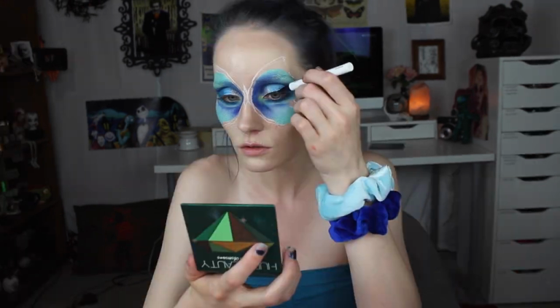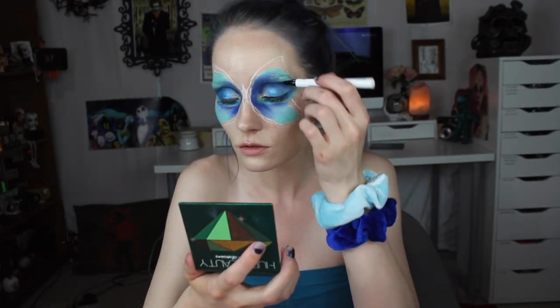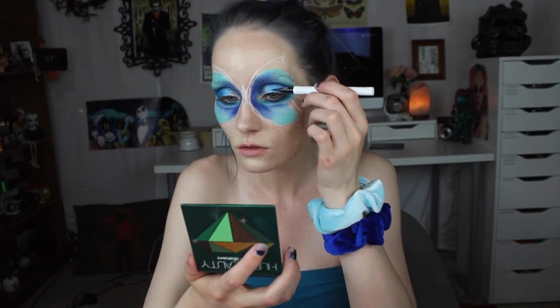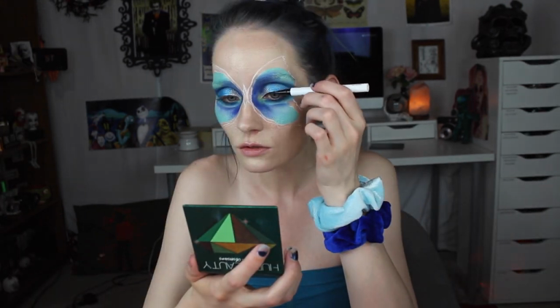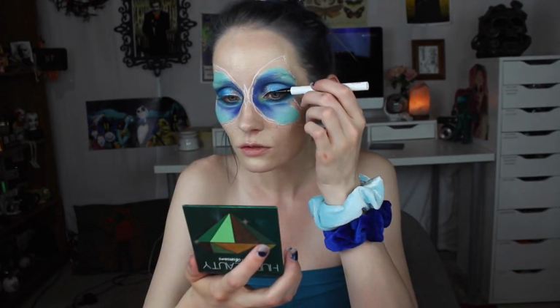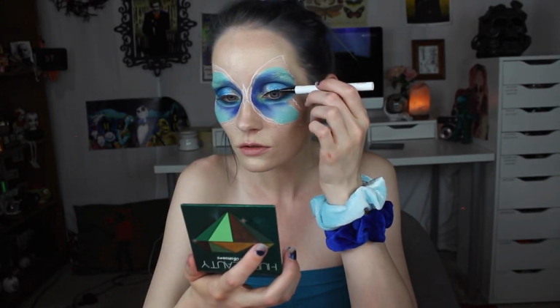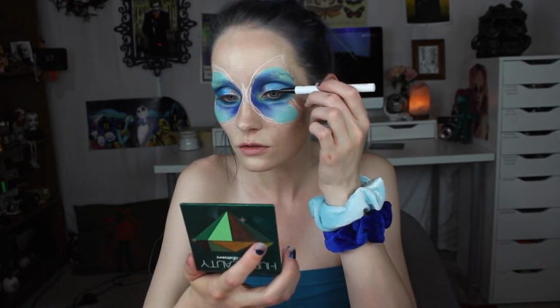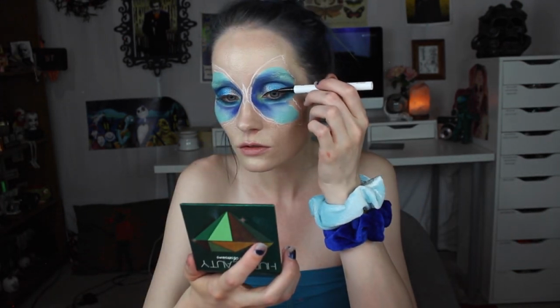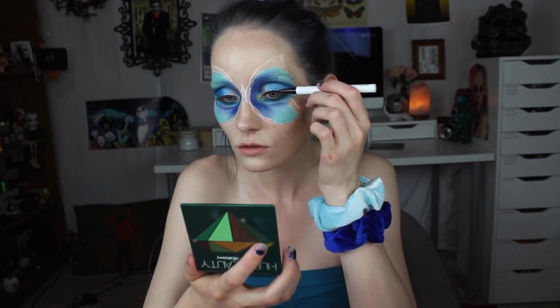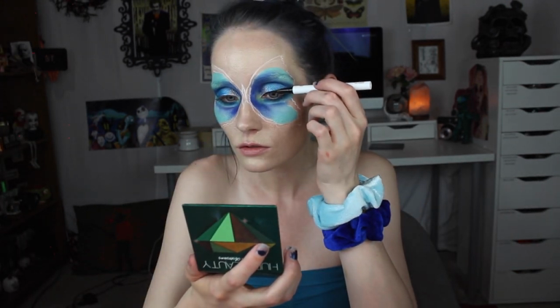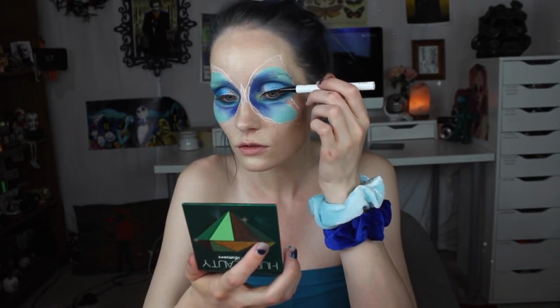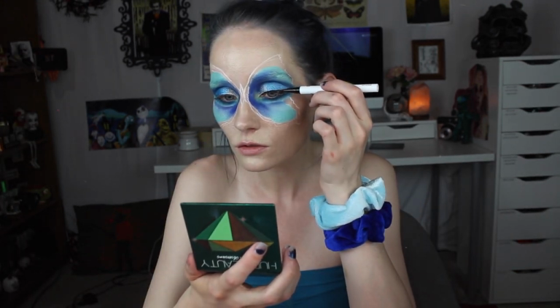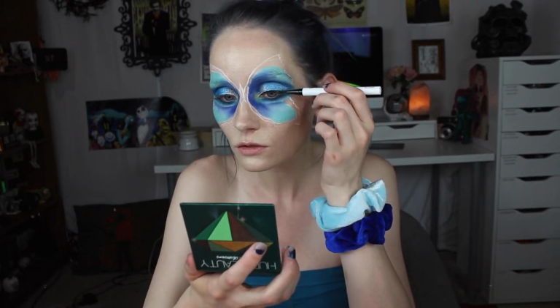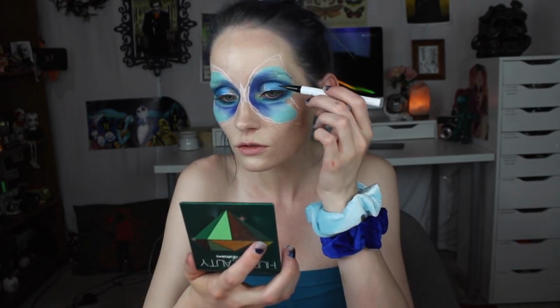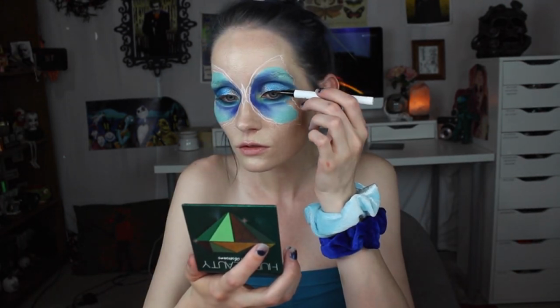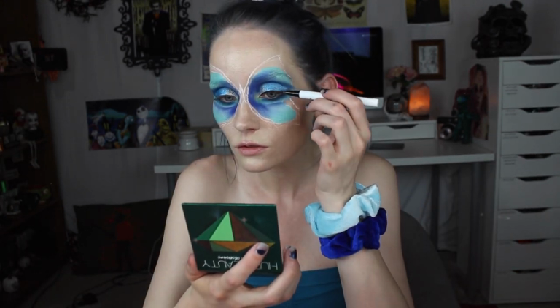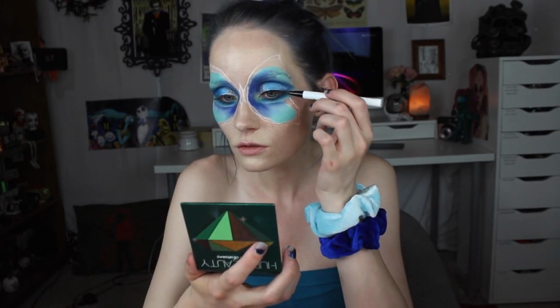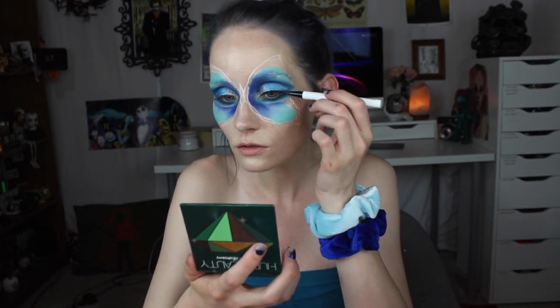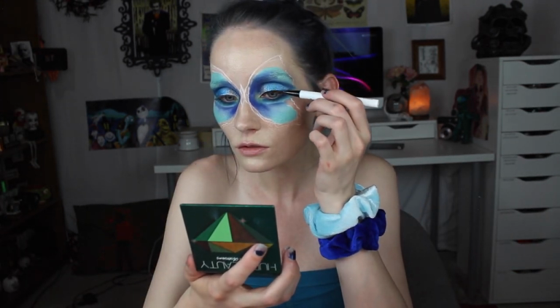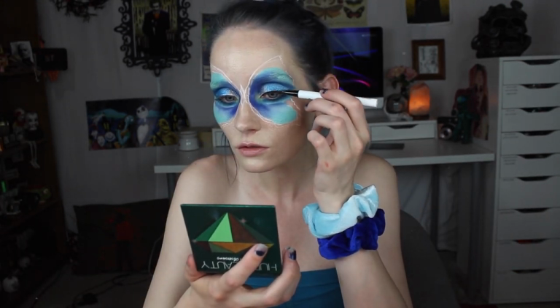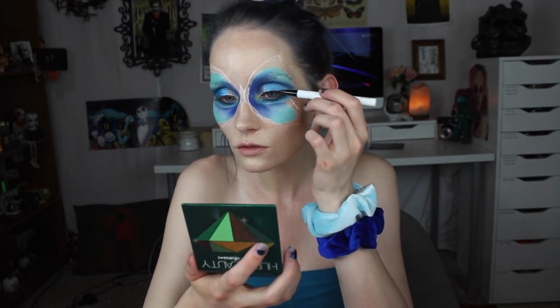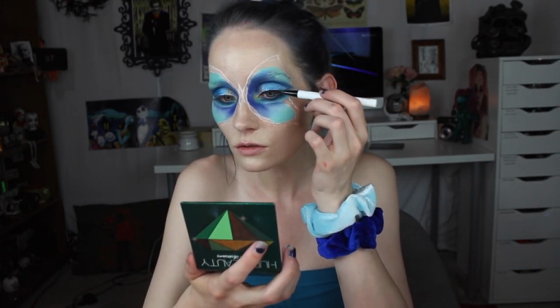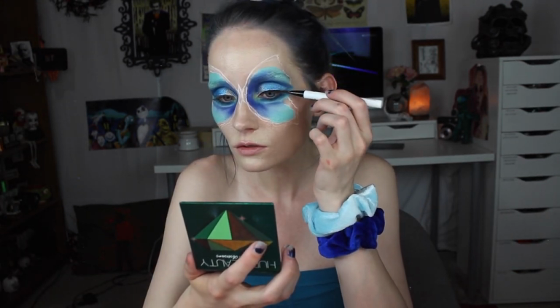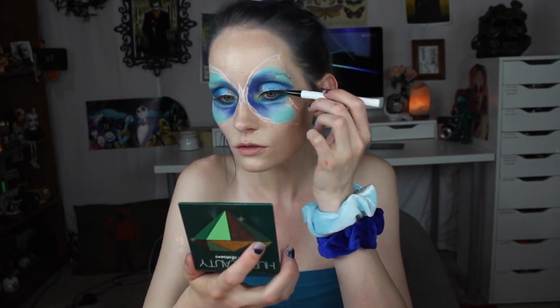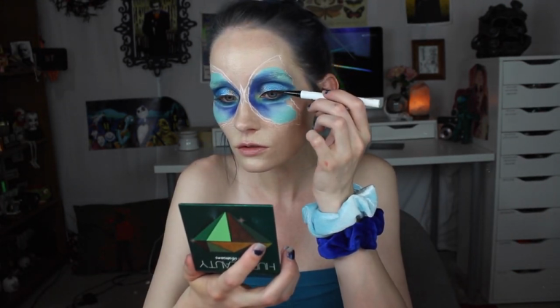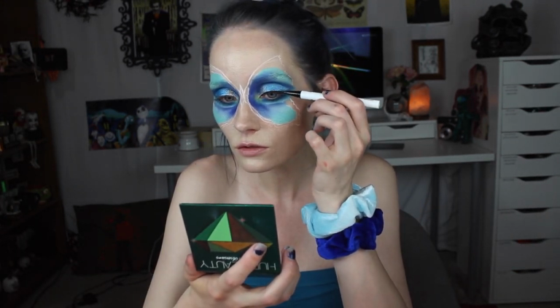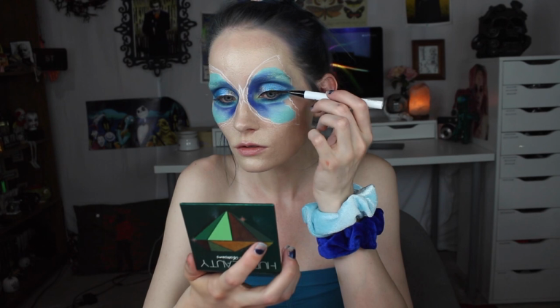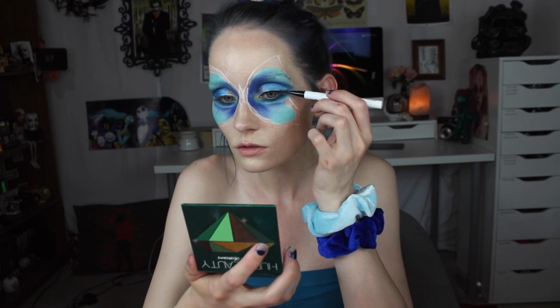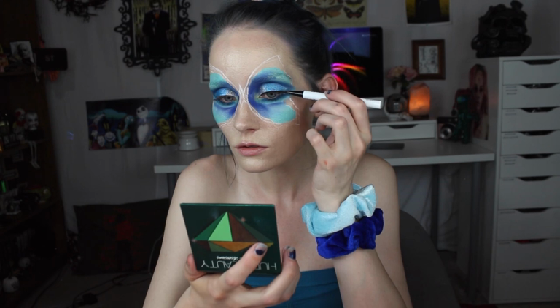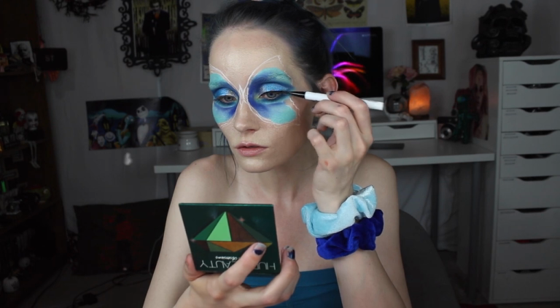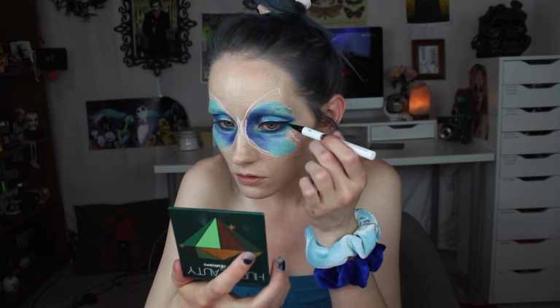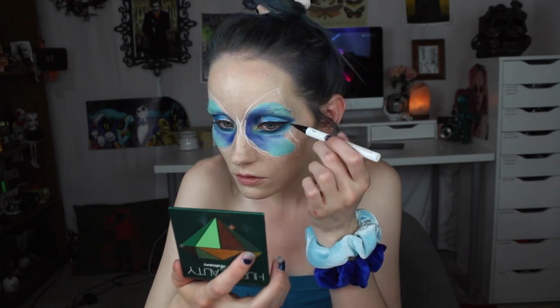Here I am just using some black eyeliner, and then eventually I did put on some eyelashes as well.